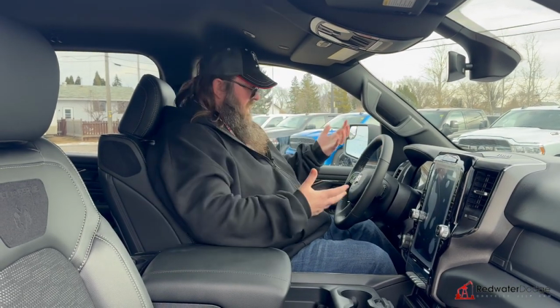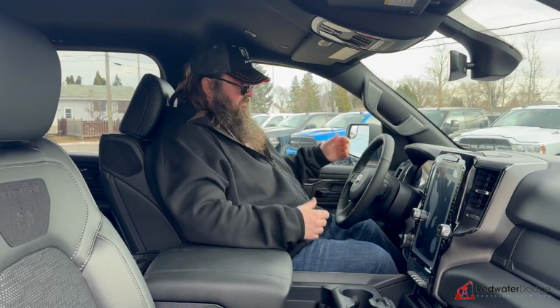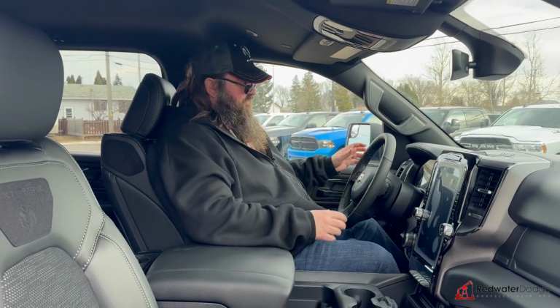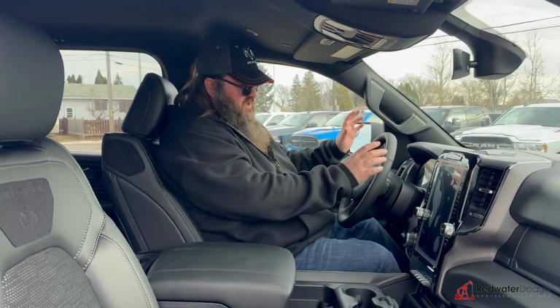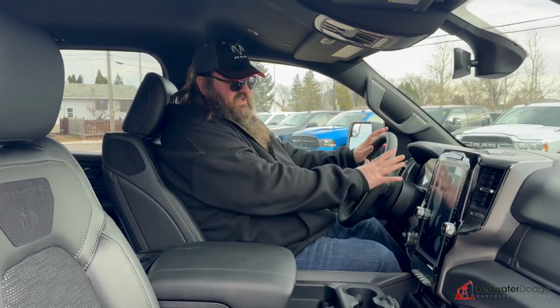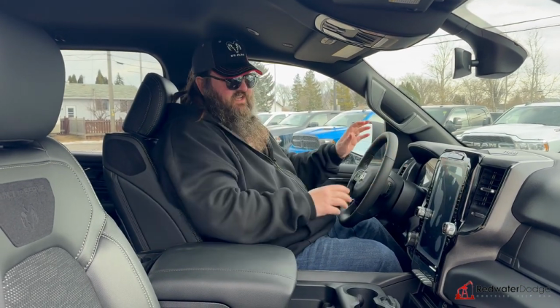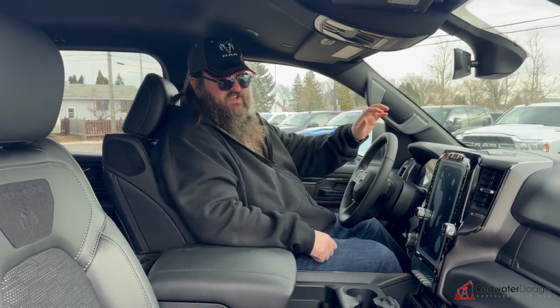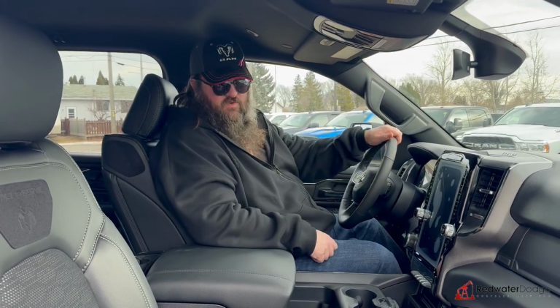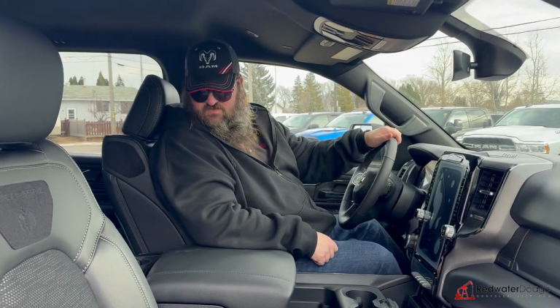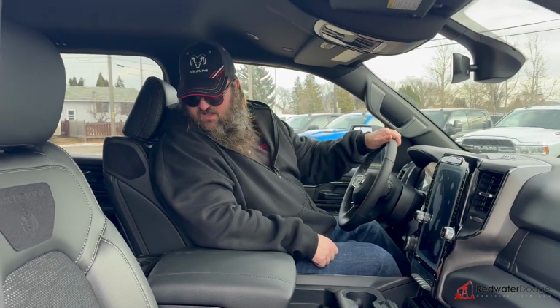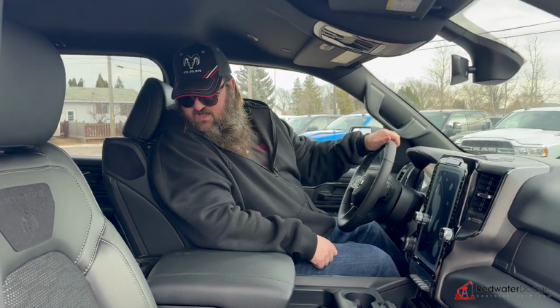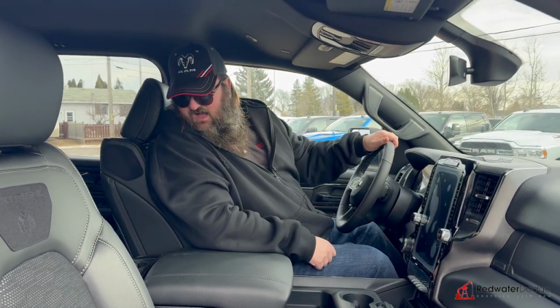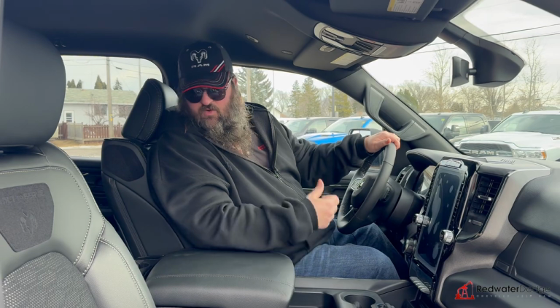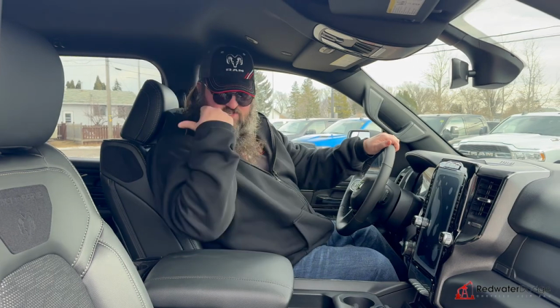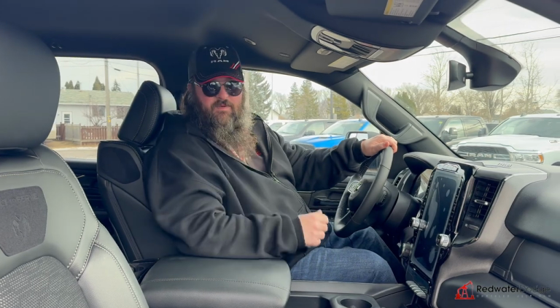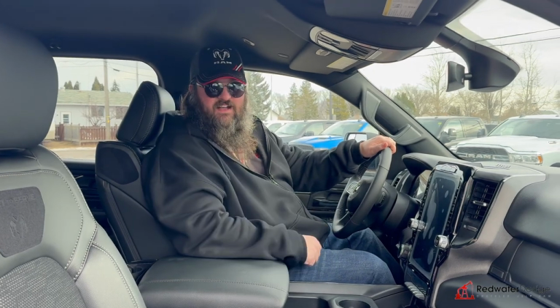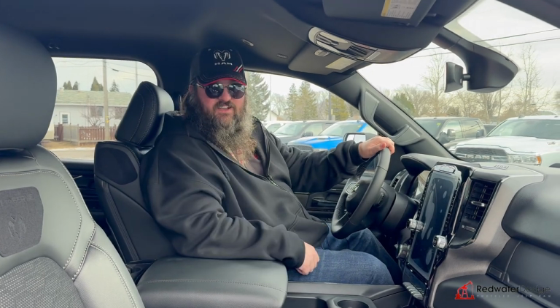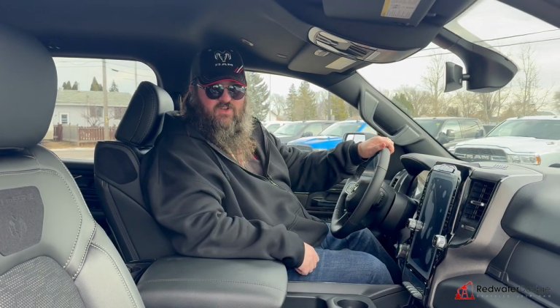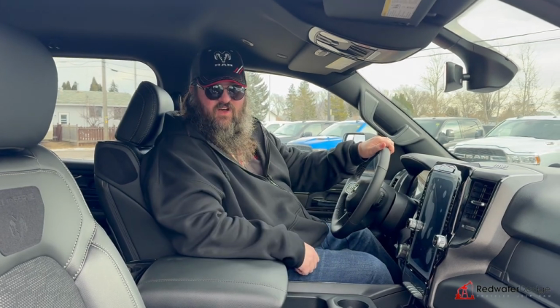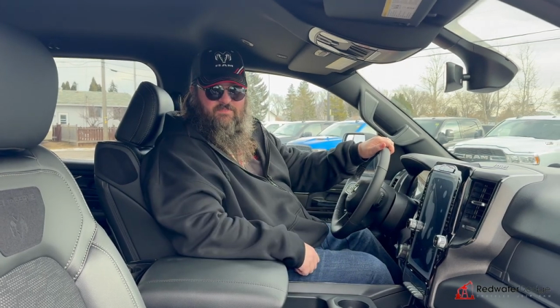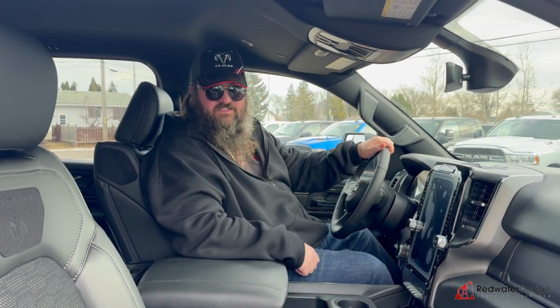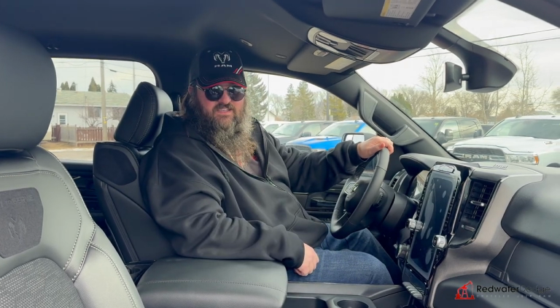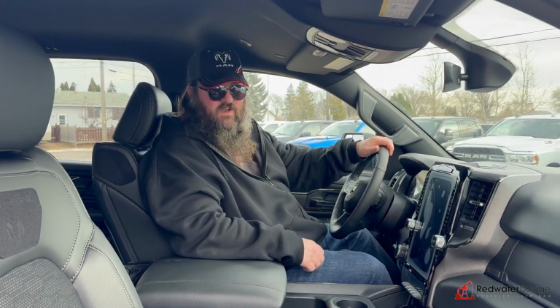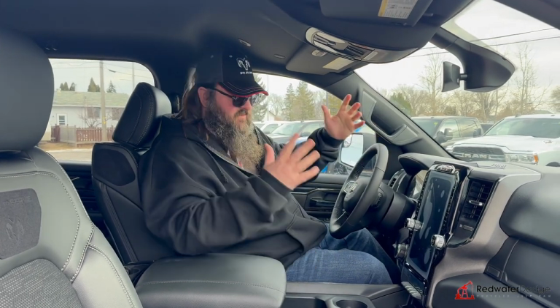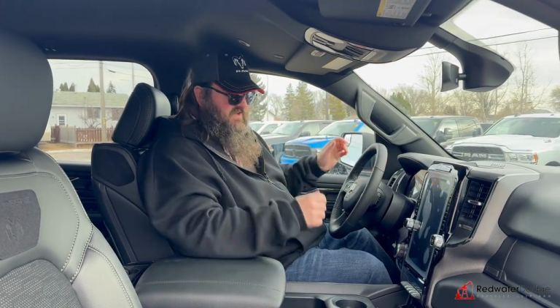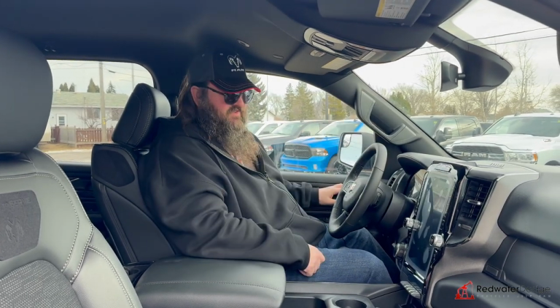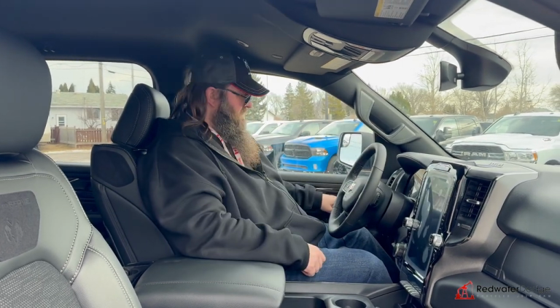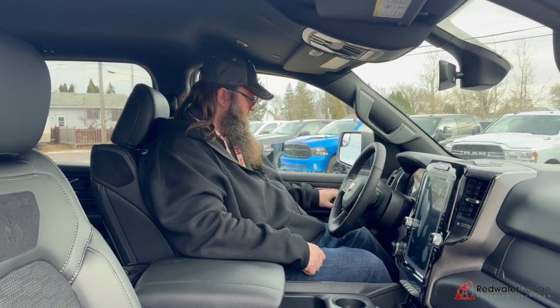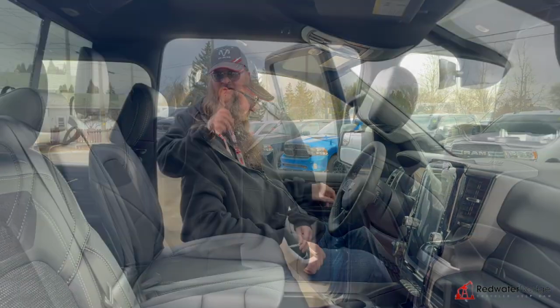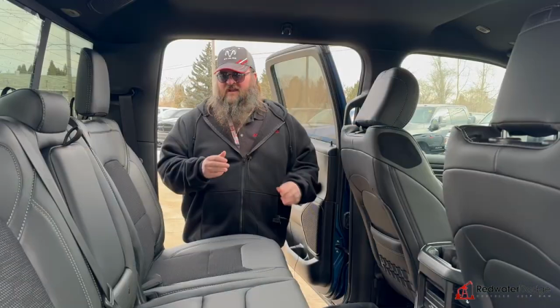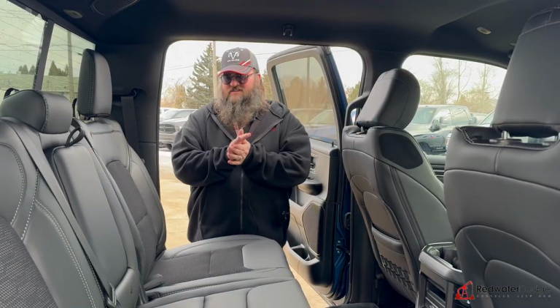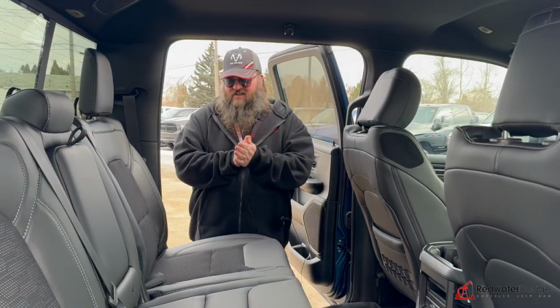Beautiful truck with a heated steering wheel as well. Let's go jump in the back seat and I'll show you the awesome back seat in this one.